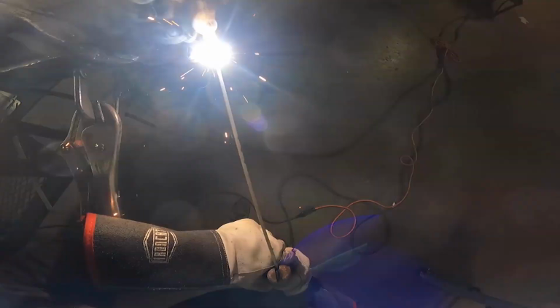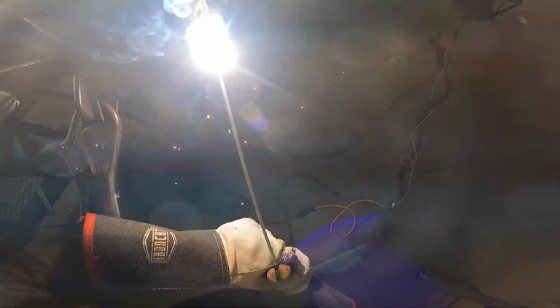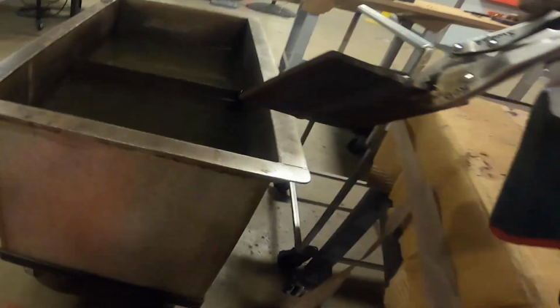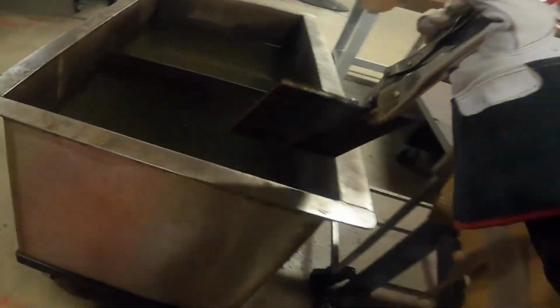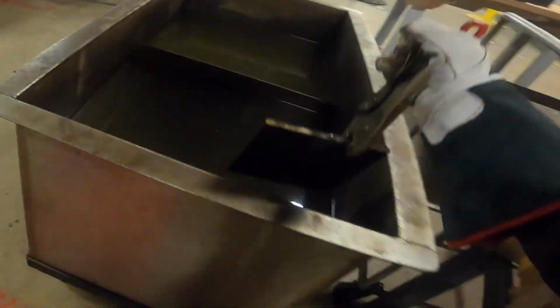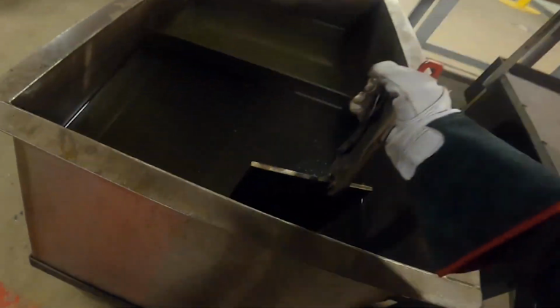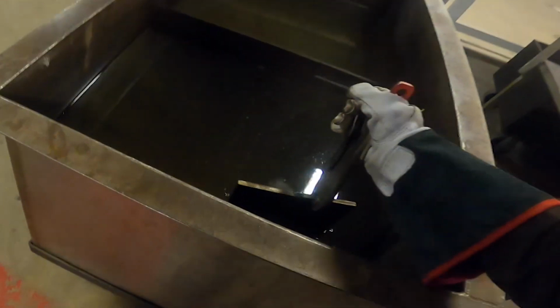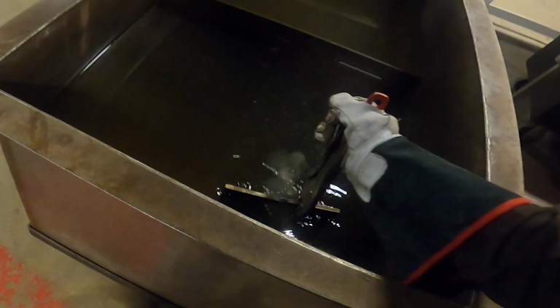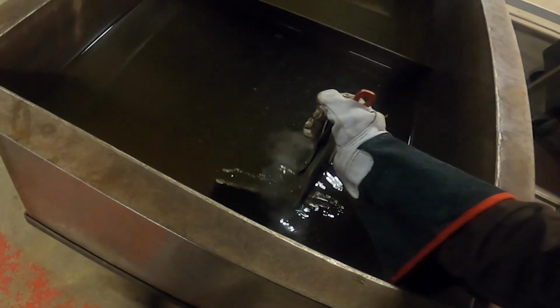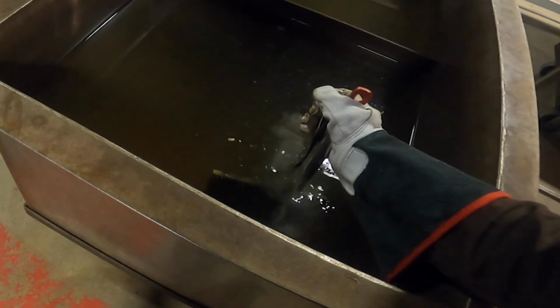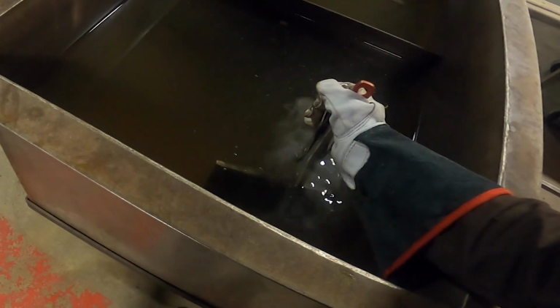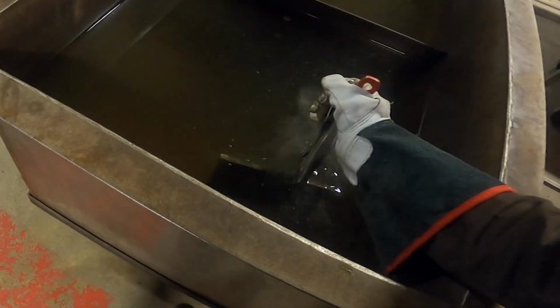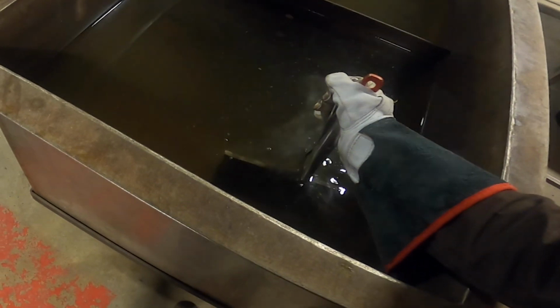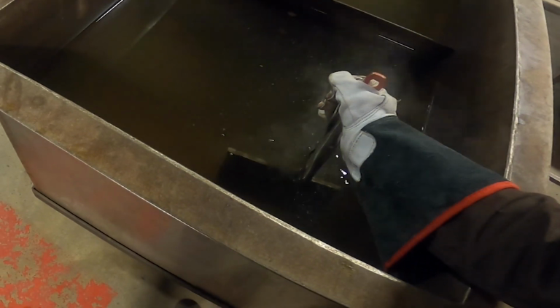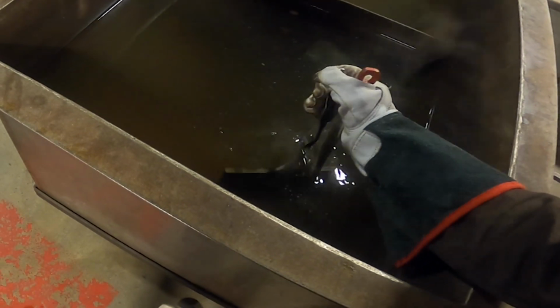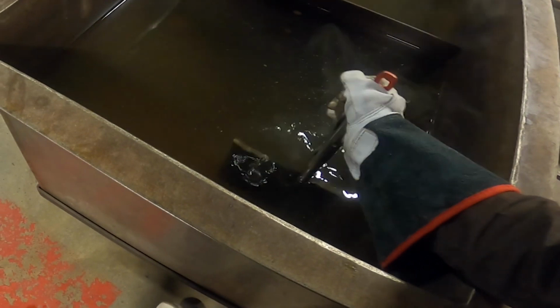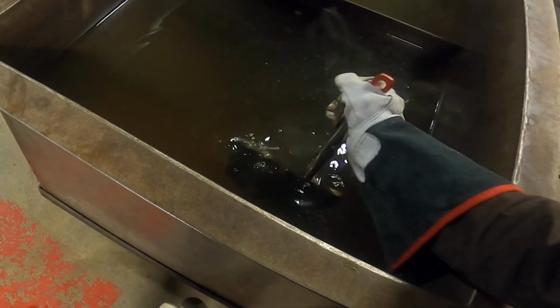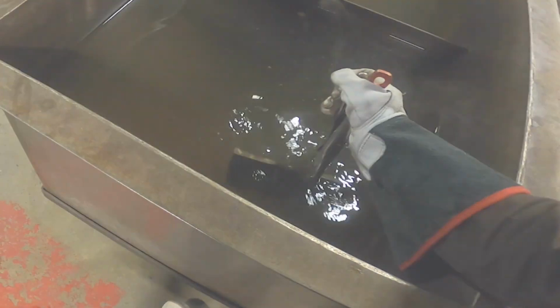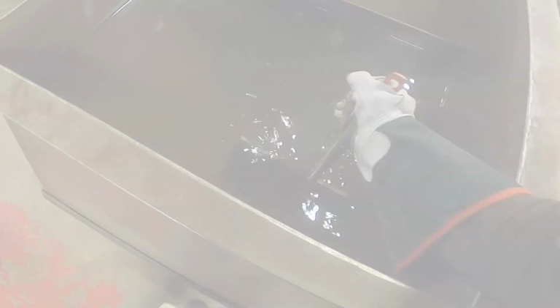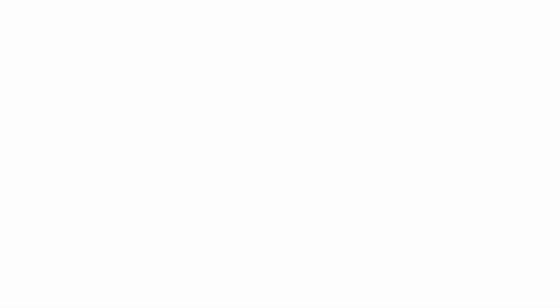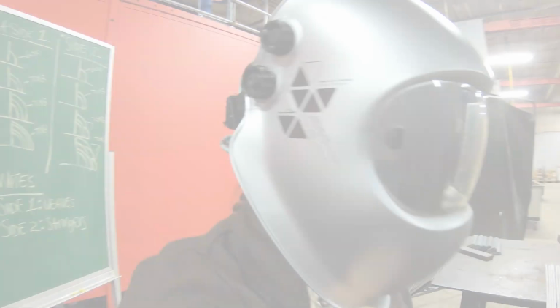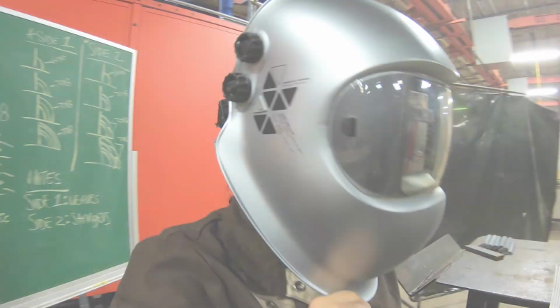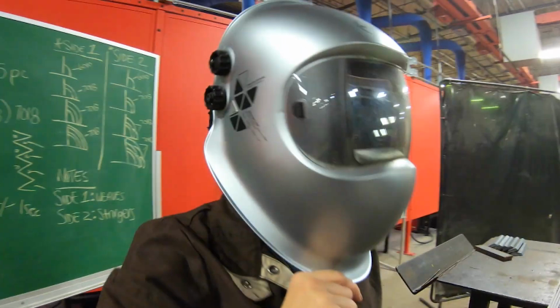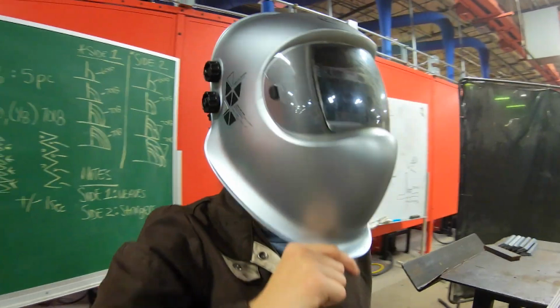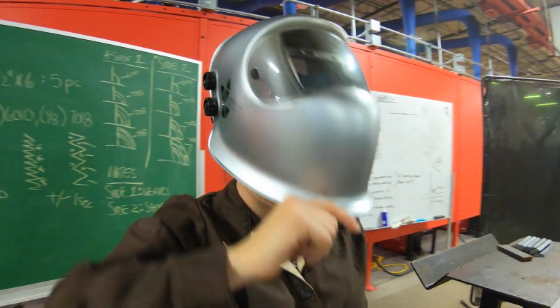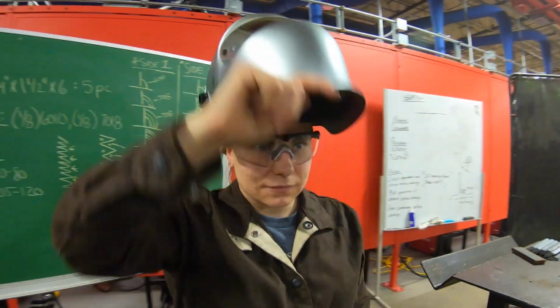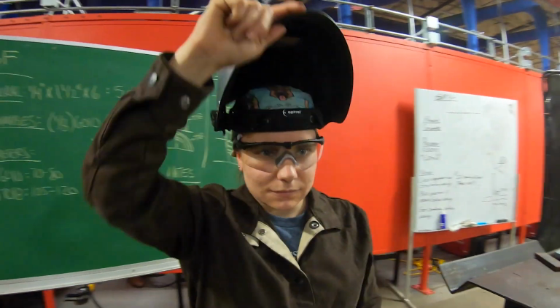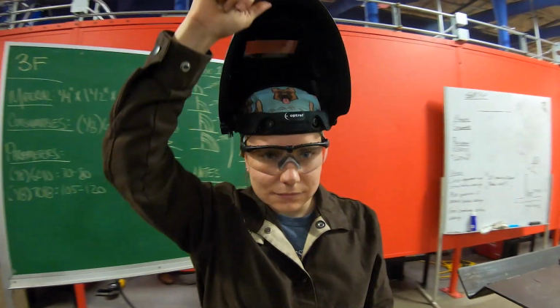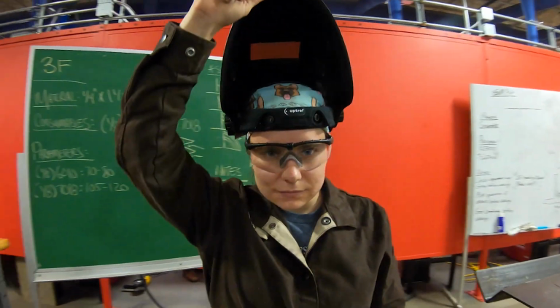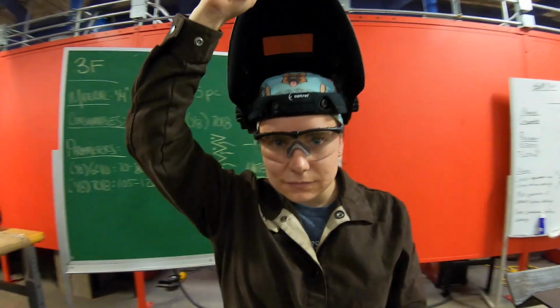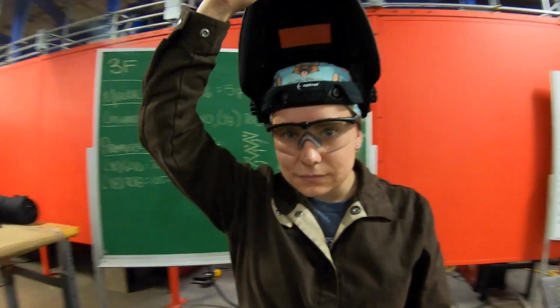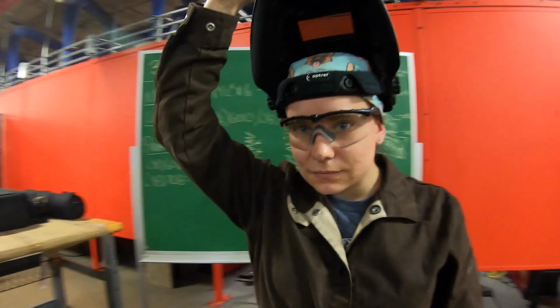Welding may be a male dominated field, but here at TSTC they're teaching me how to out weld any man on the job site.